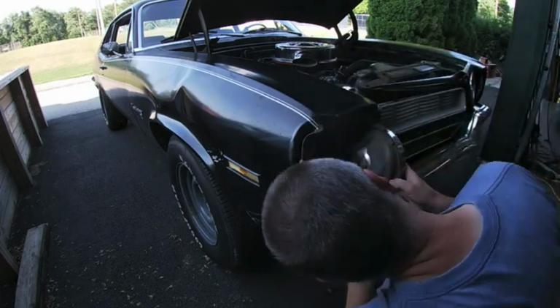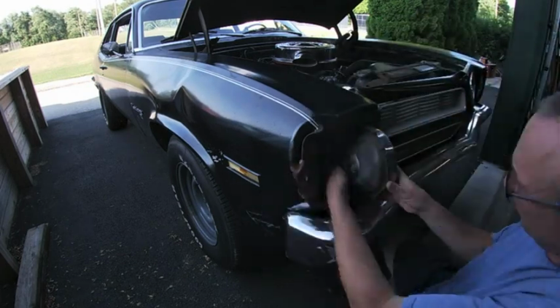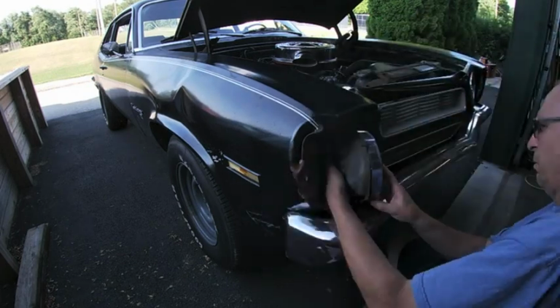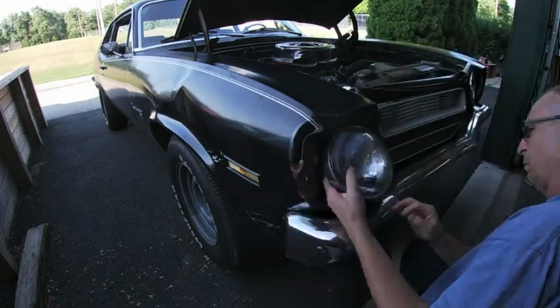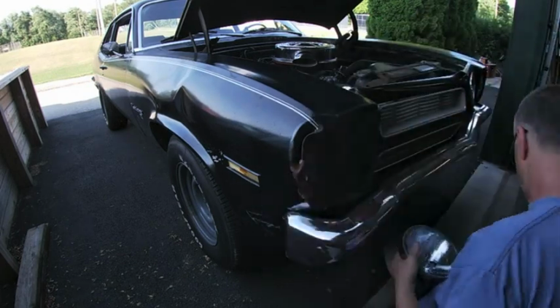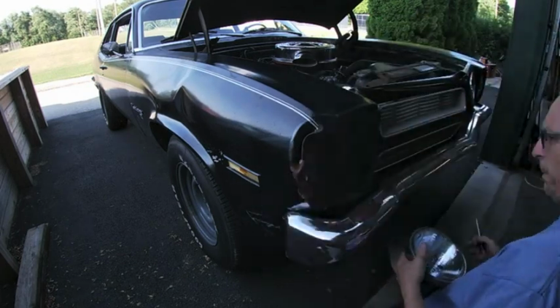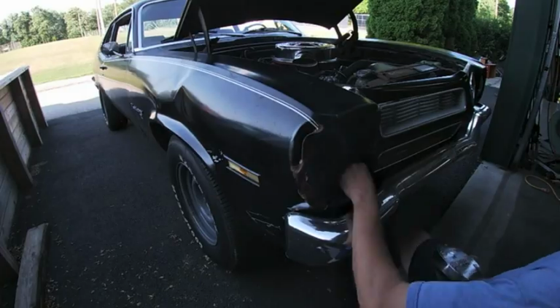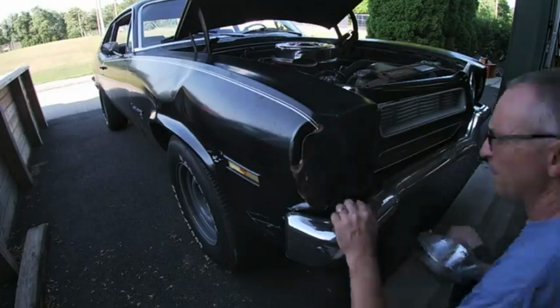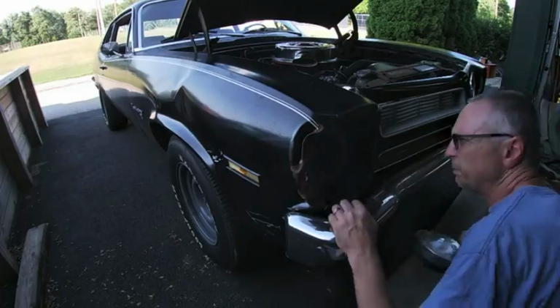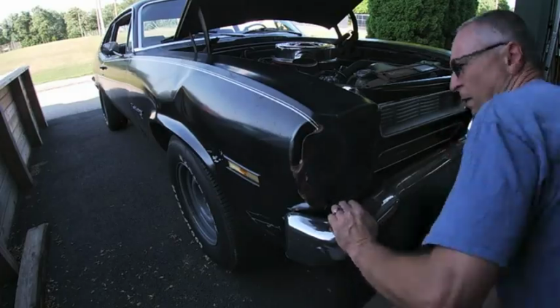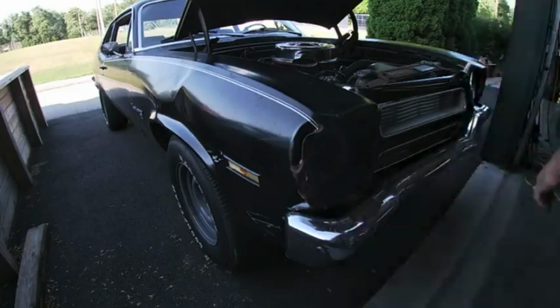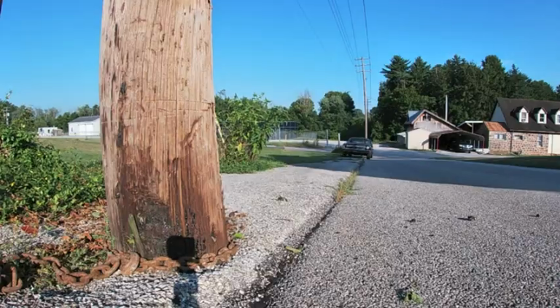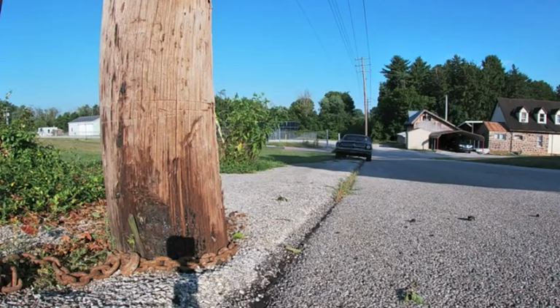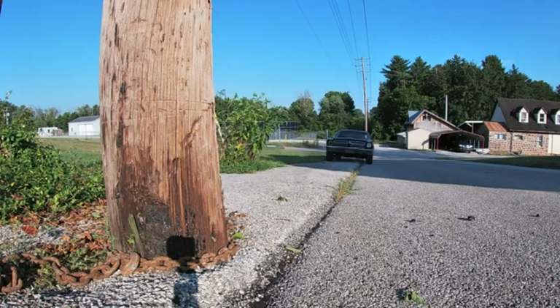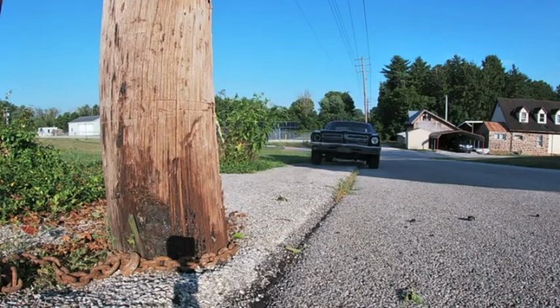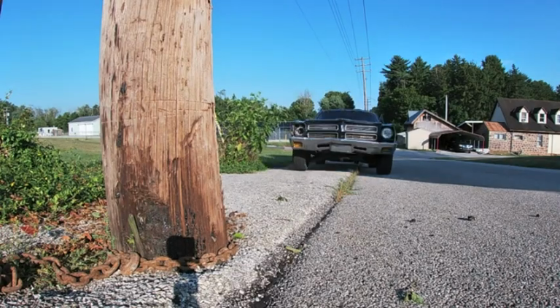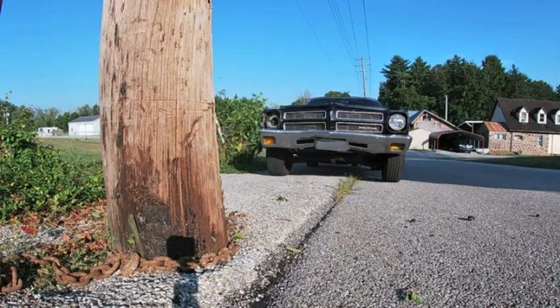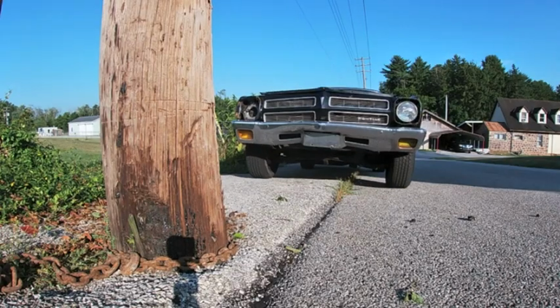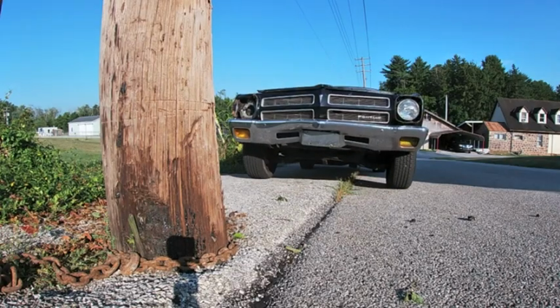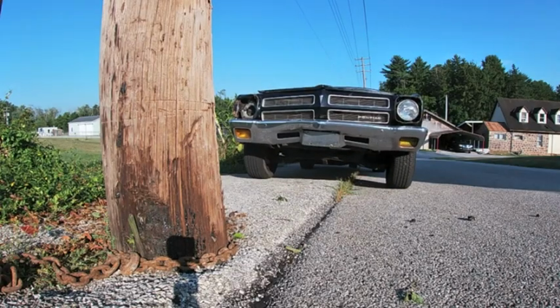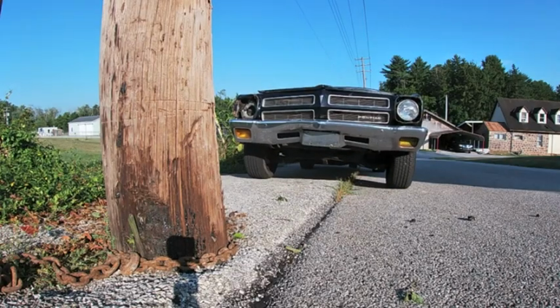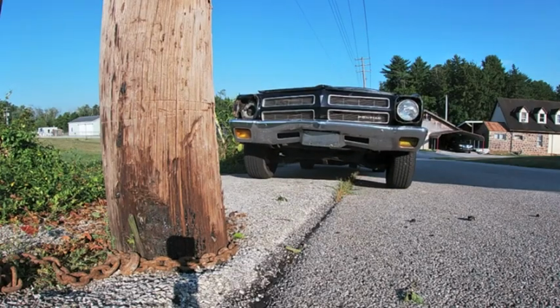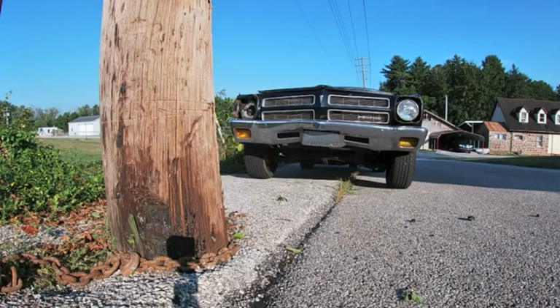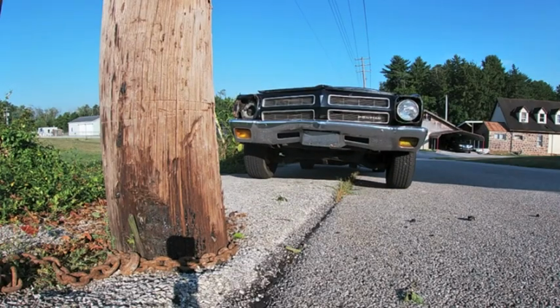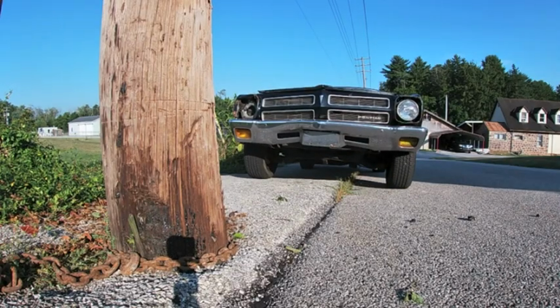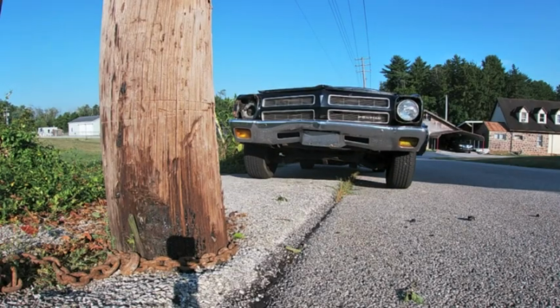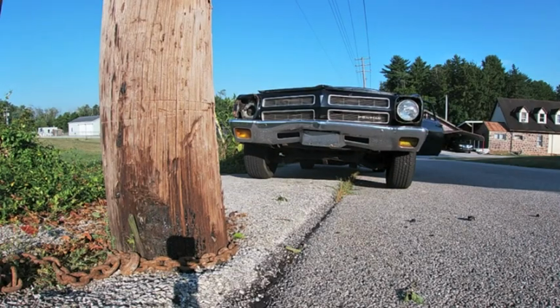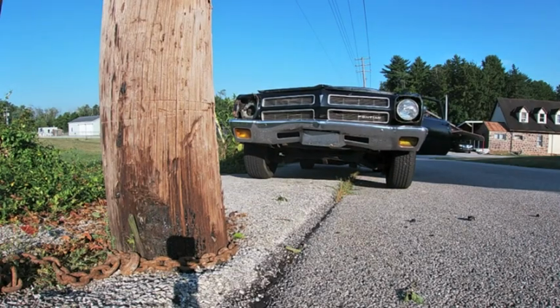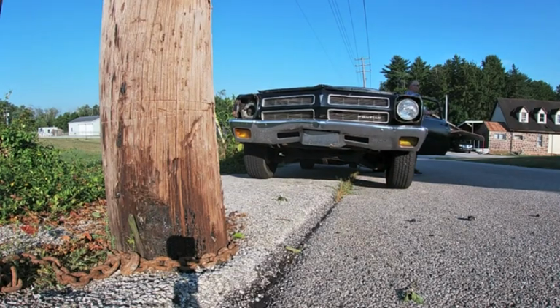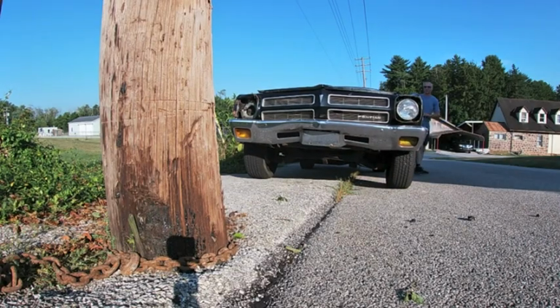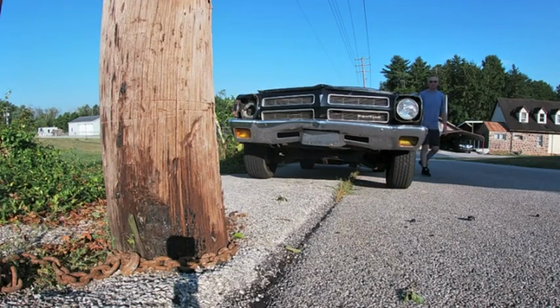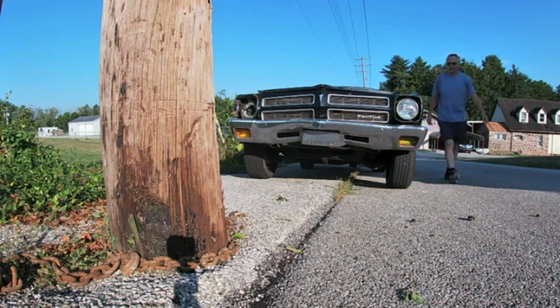With the headlight bulb out of the way, we're gonna go ahead and use my favorite telephone pole in my back alley and do a little bit of pulling.